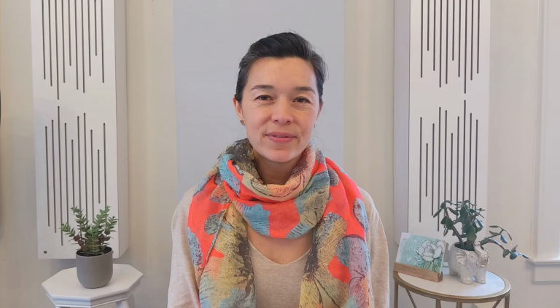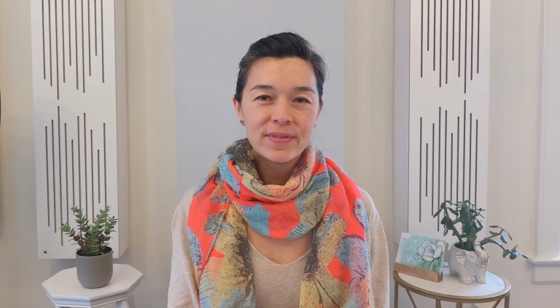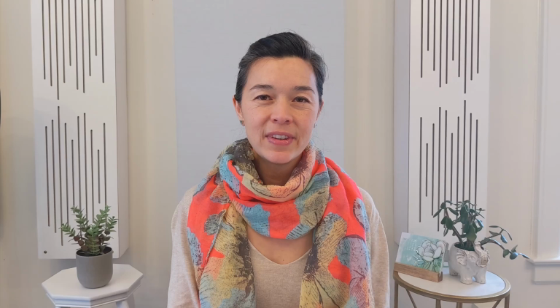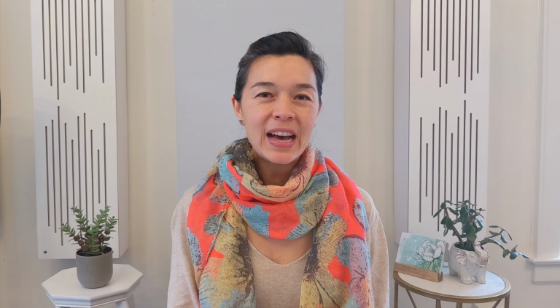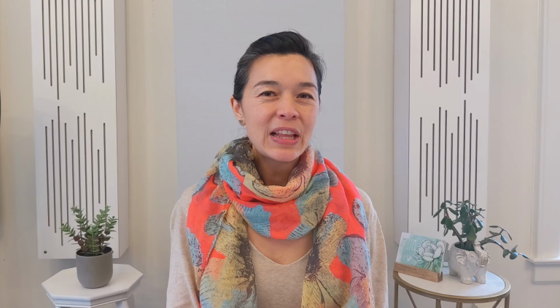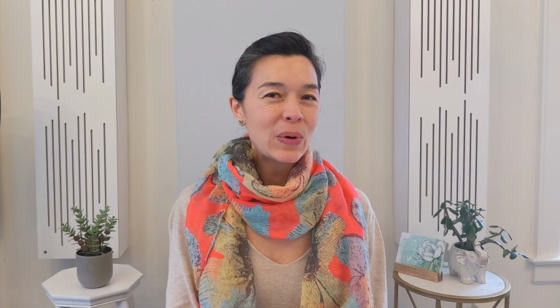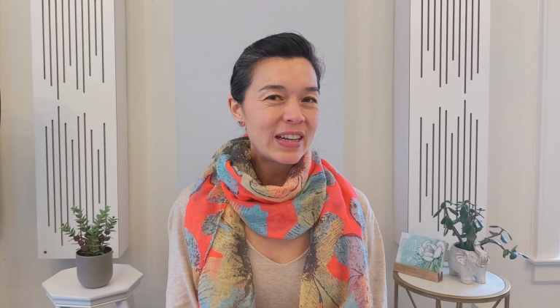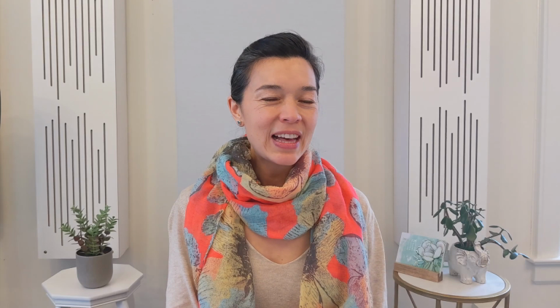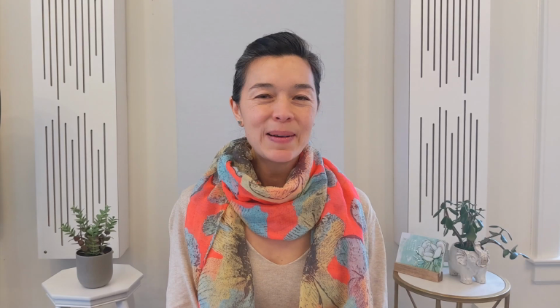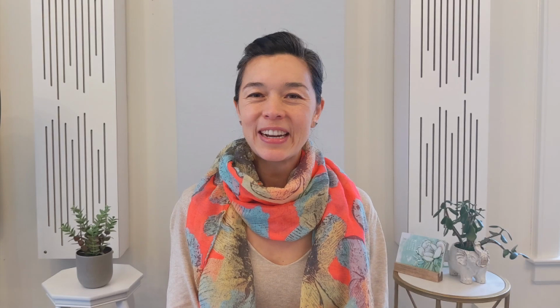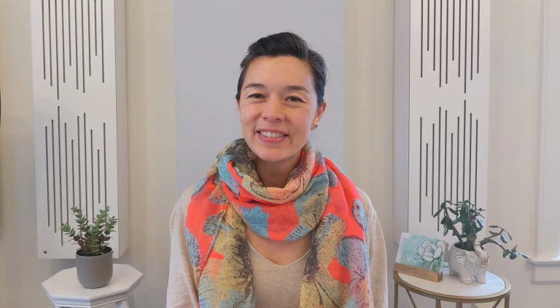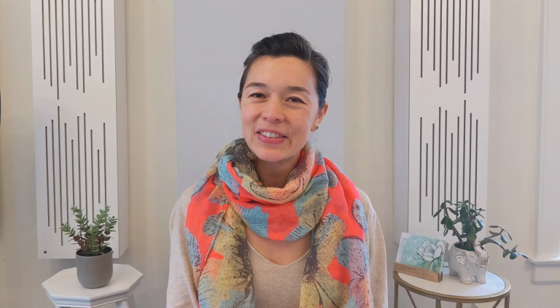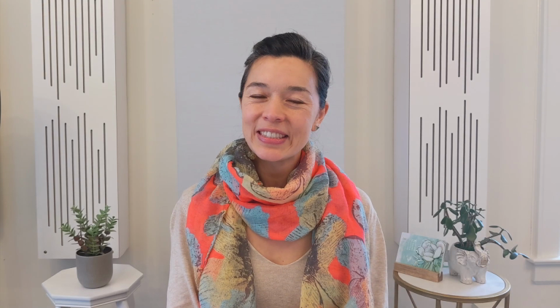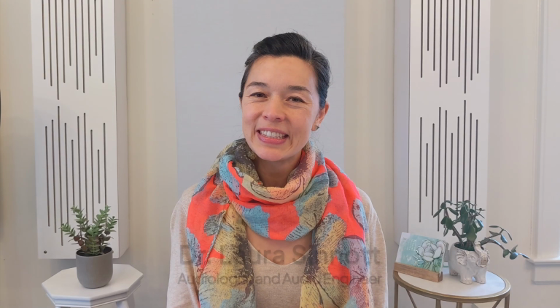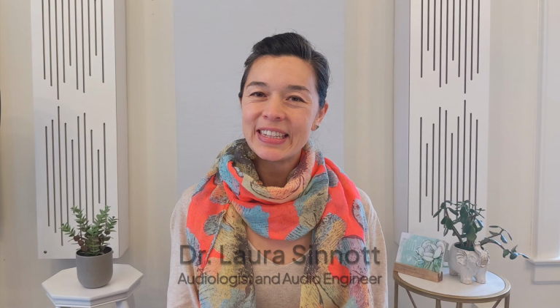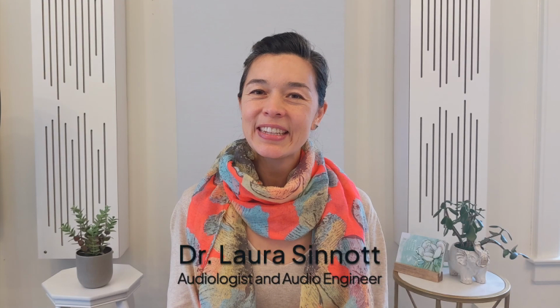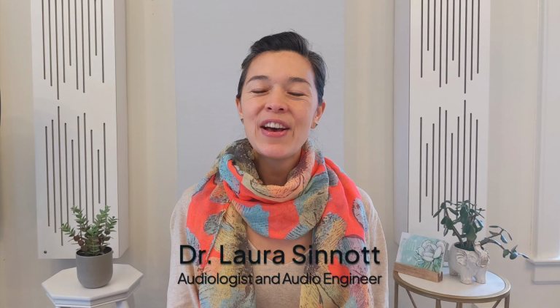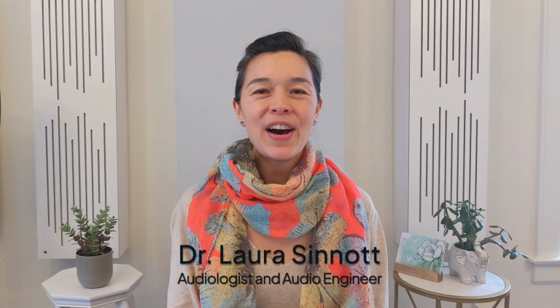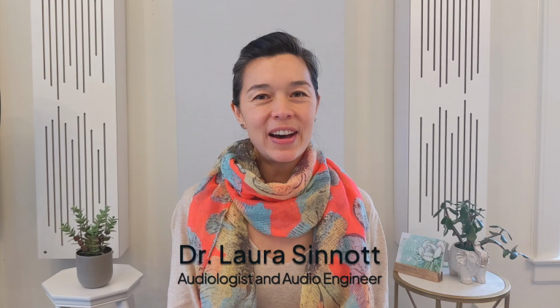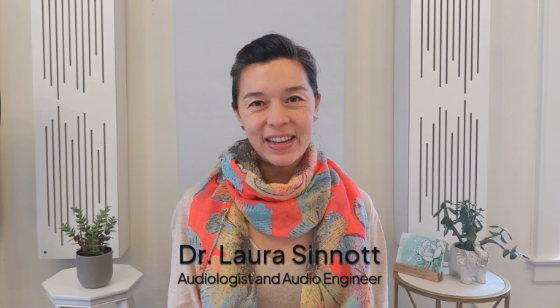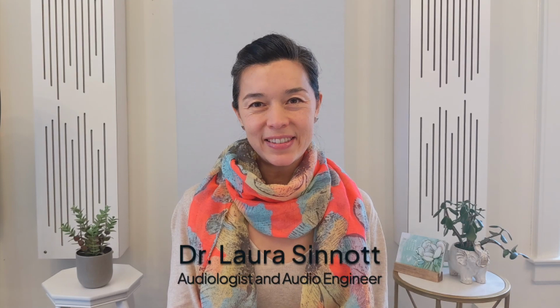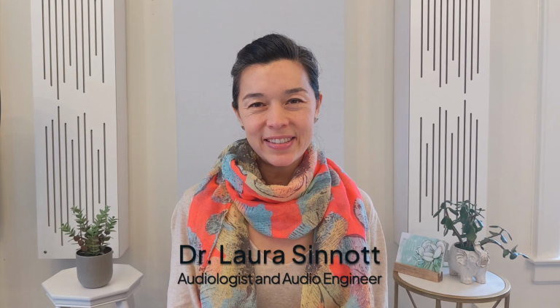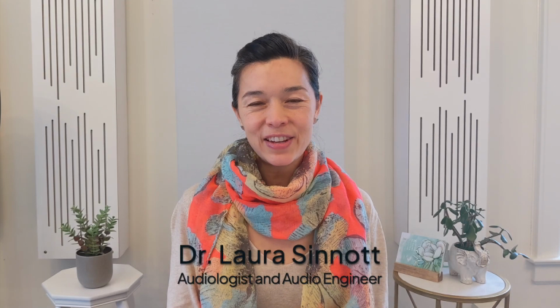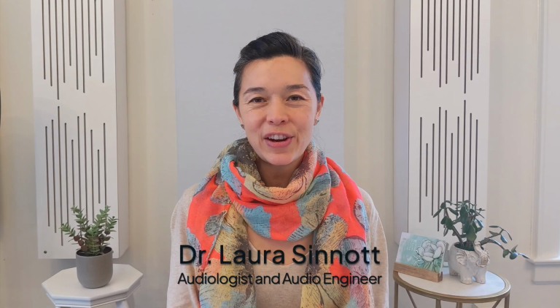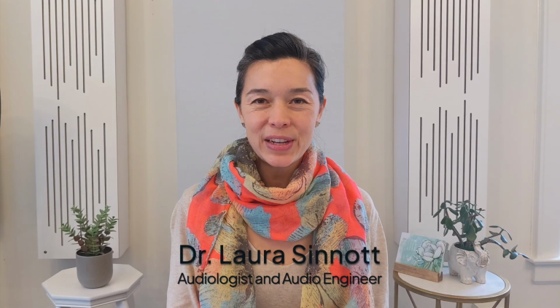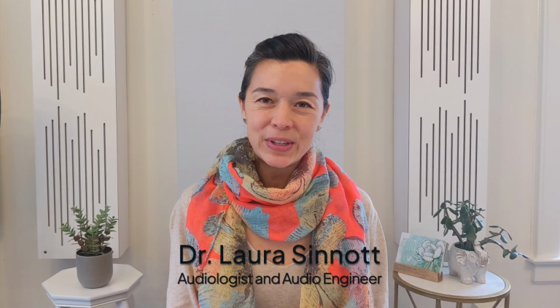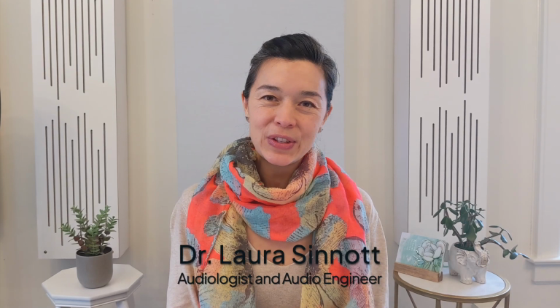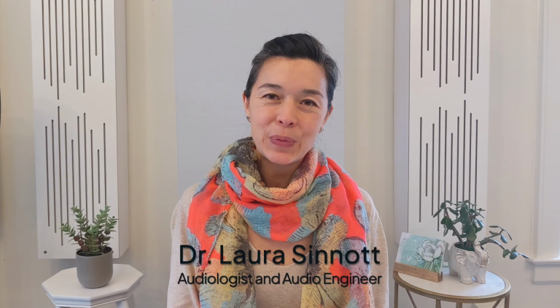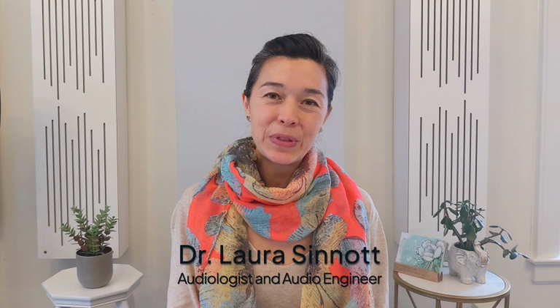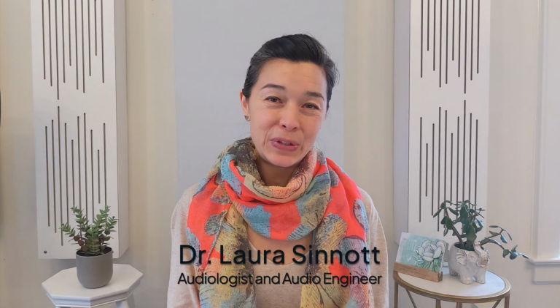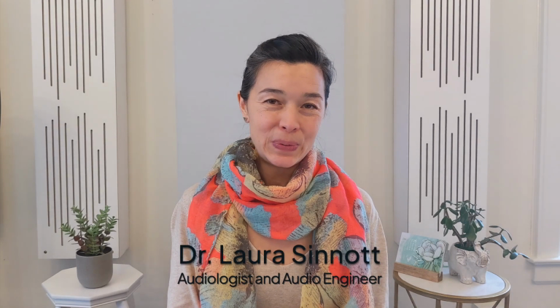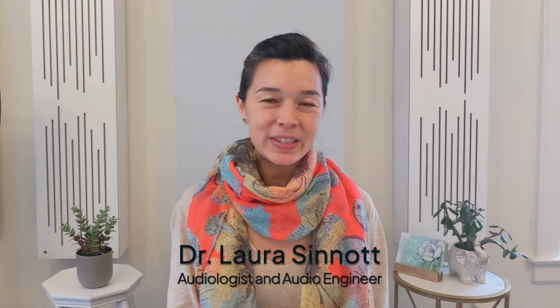Hello all, I'm Dr. Laura Sinnott, audiologist and audio engineer with TUNED.